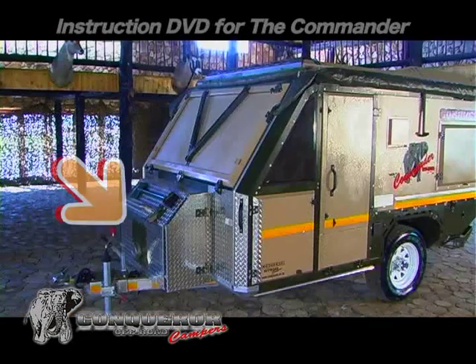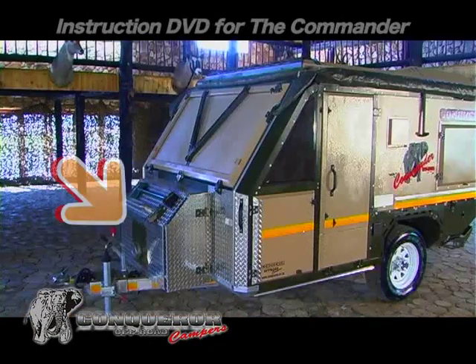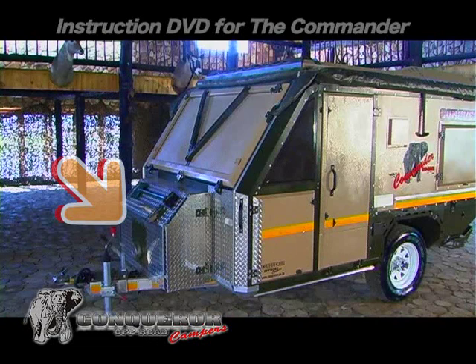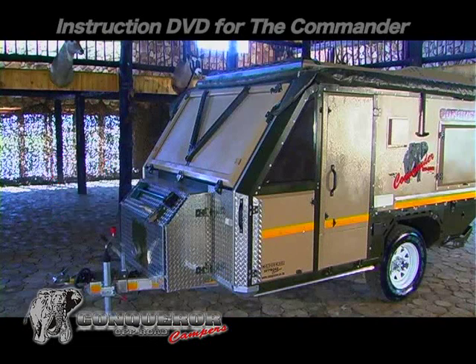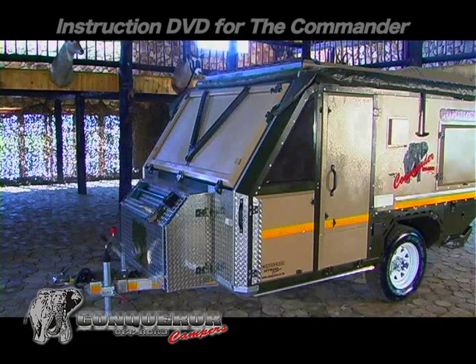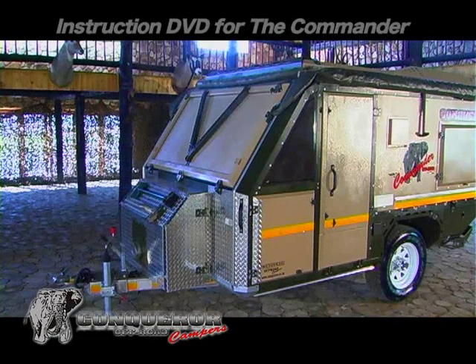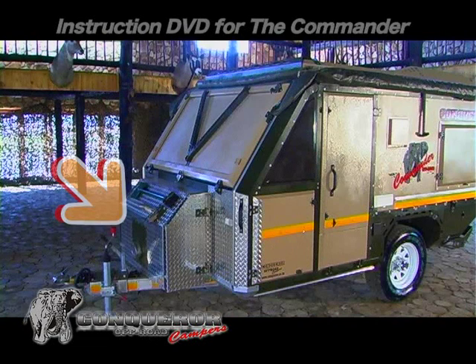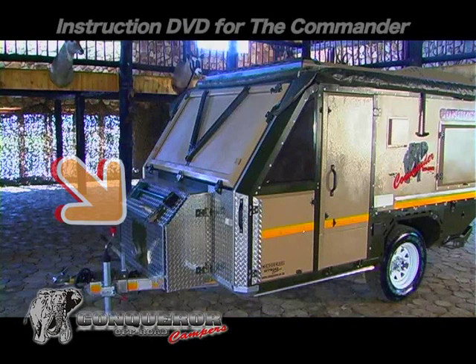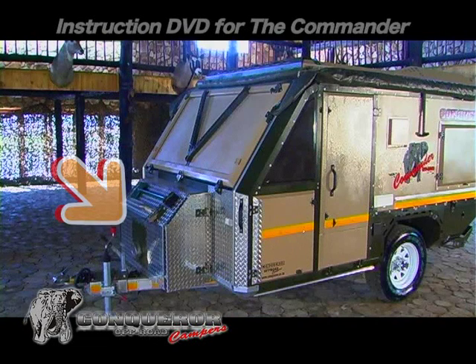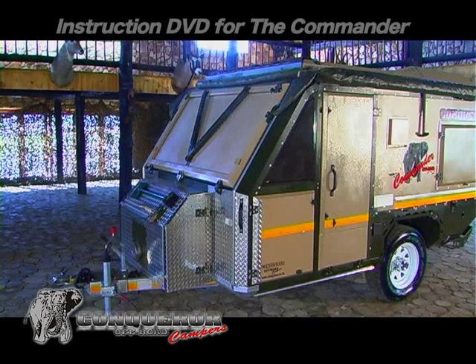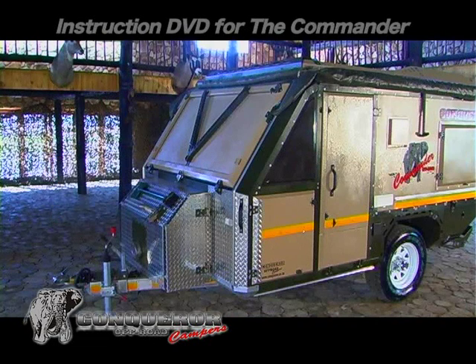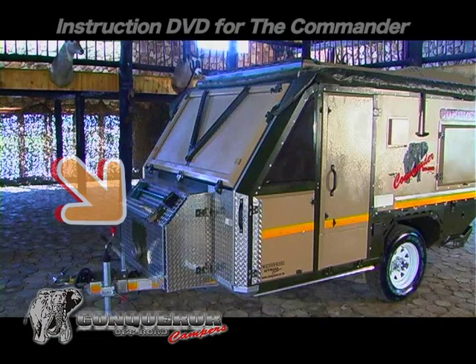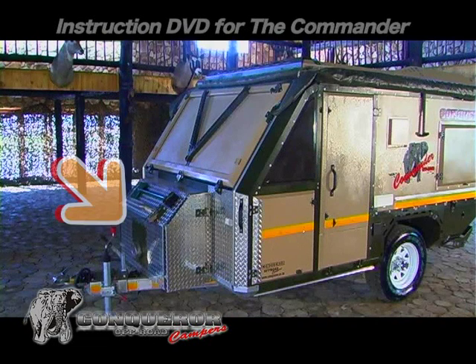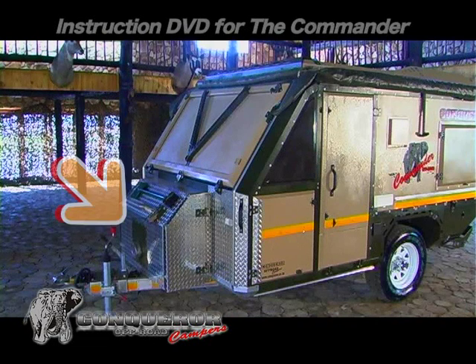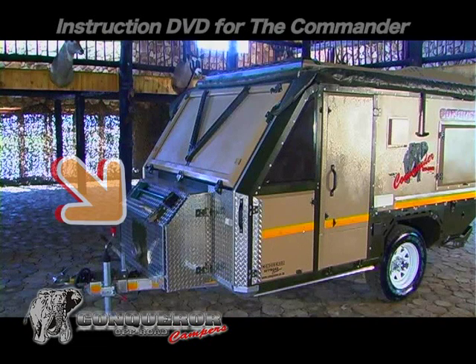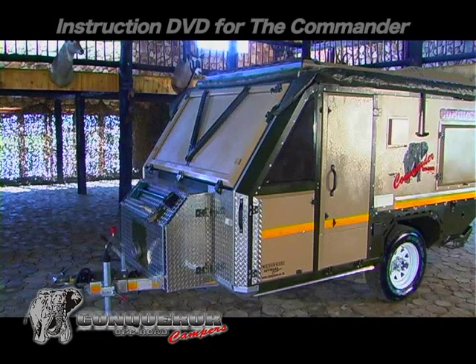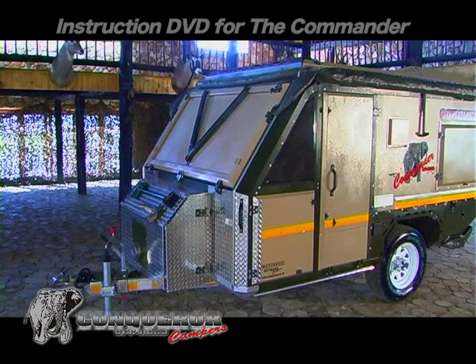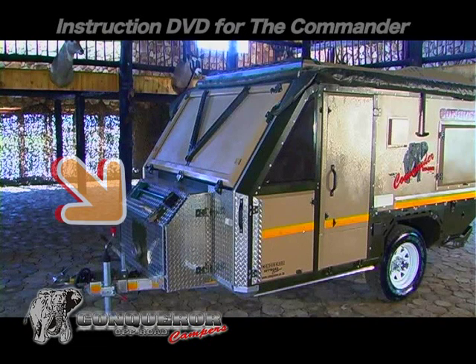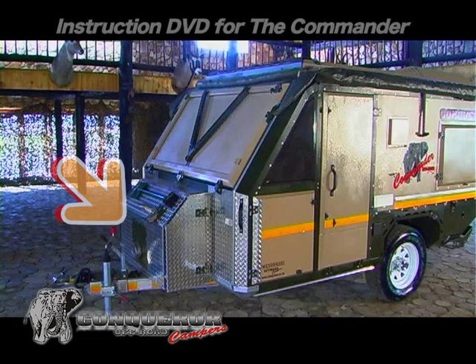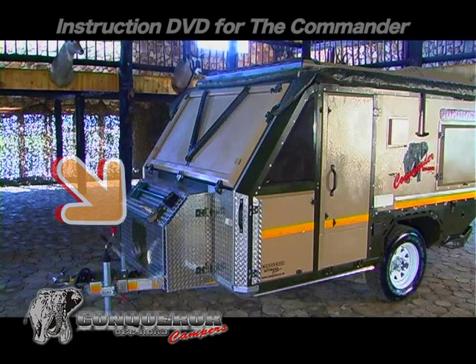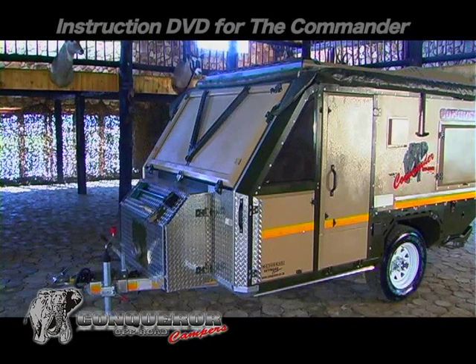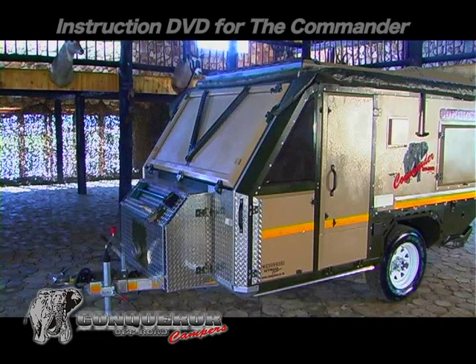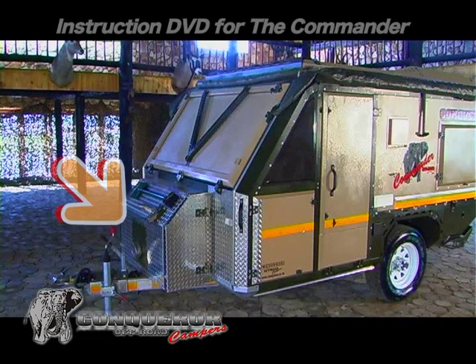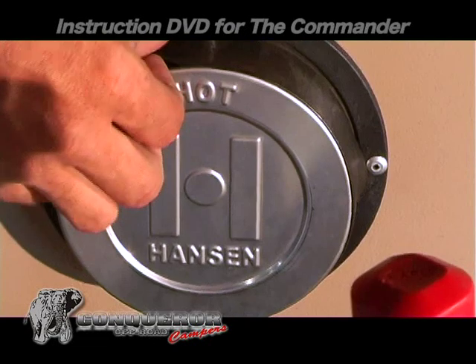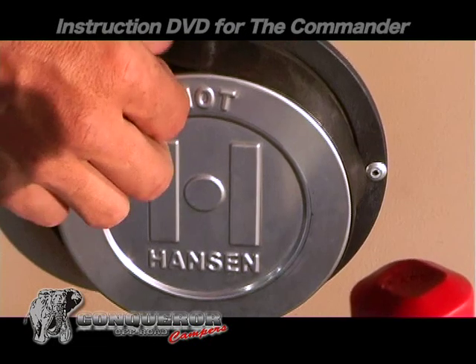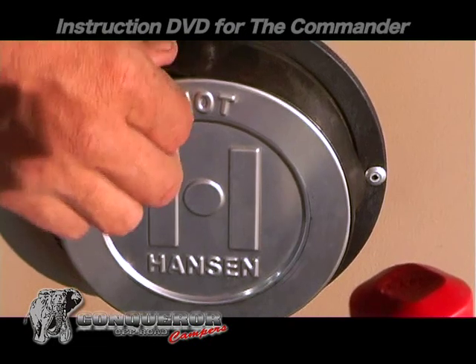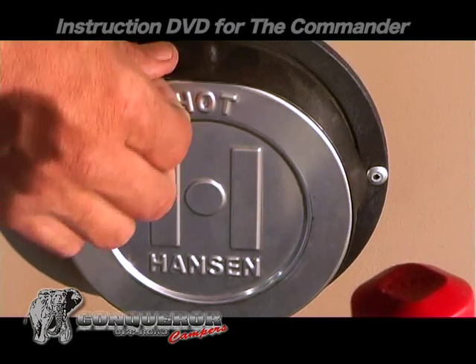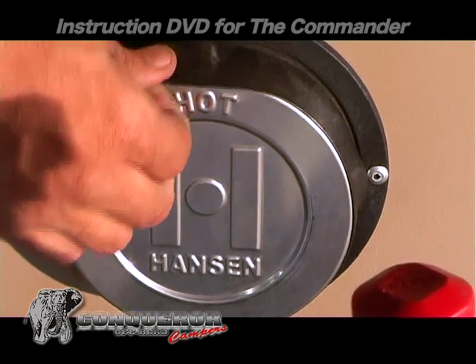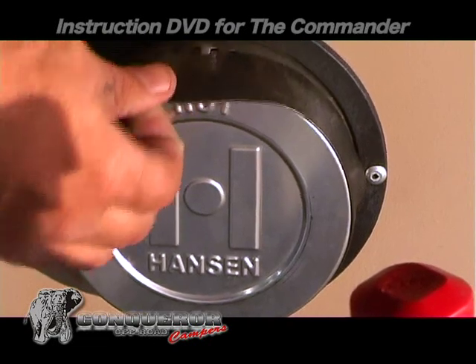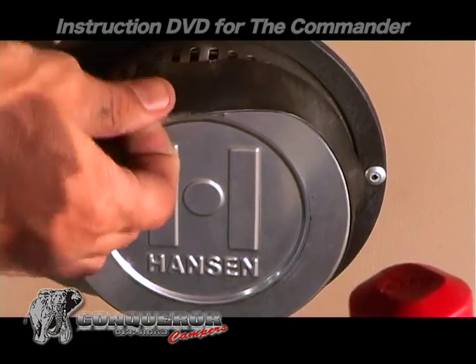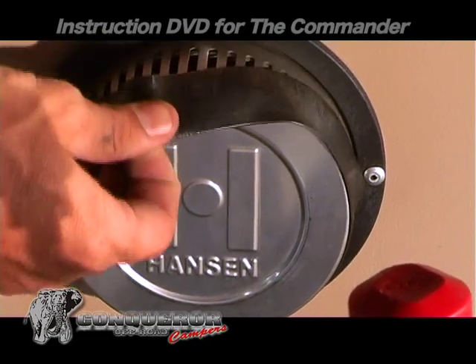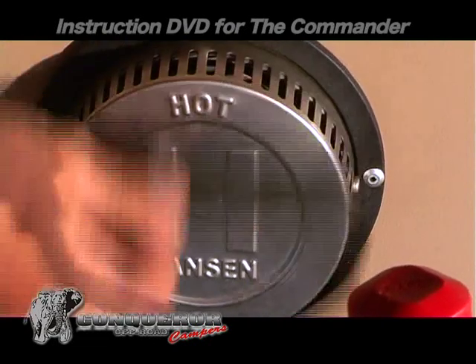The geyser is stored in the nose cone. Make sure to remove the dust cover before use.